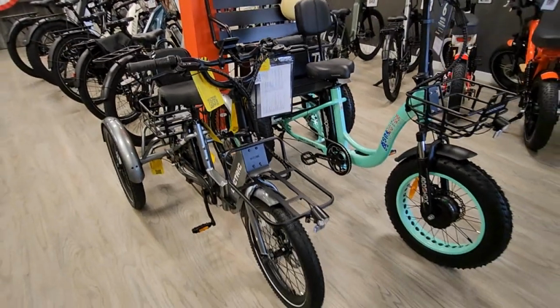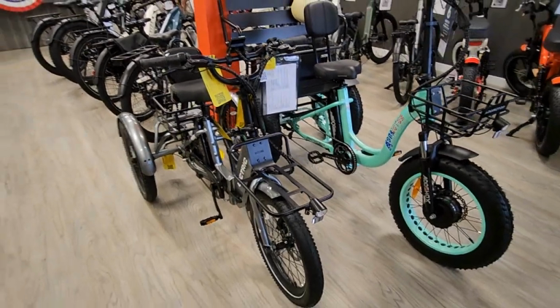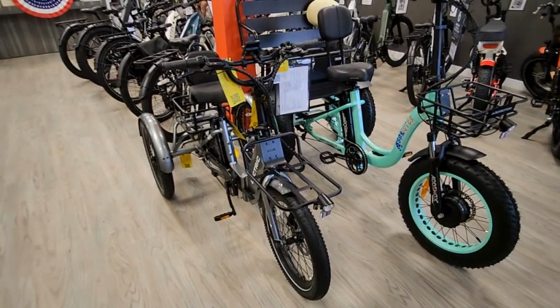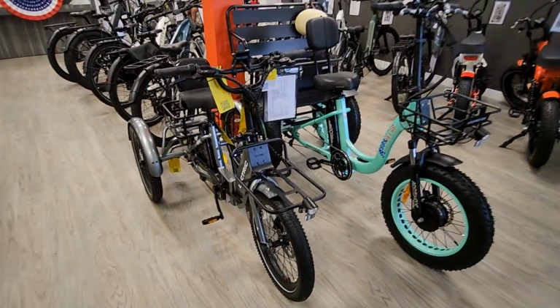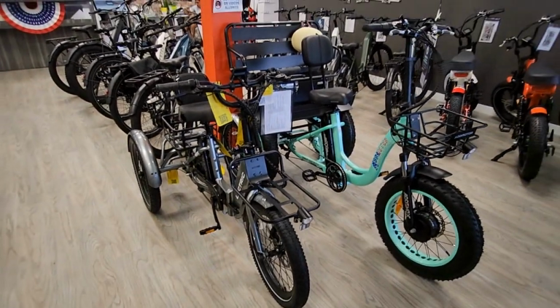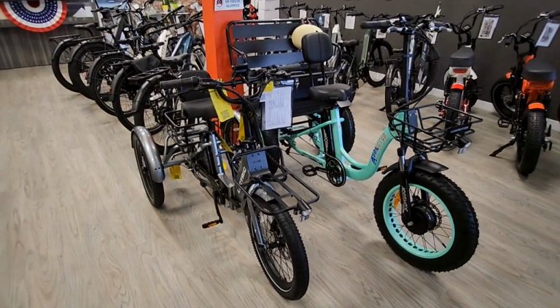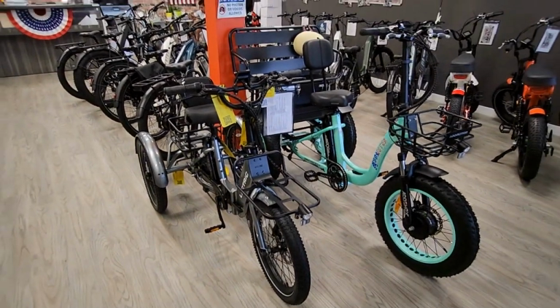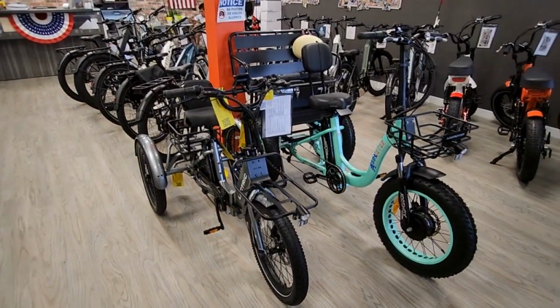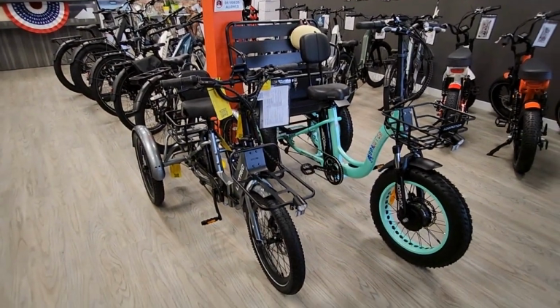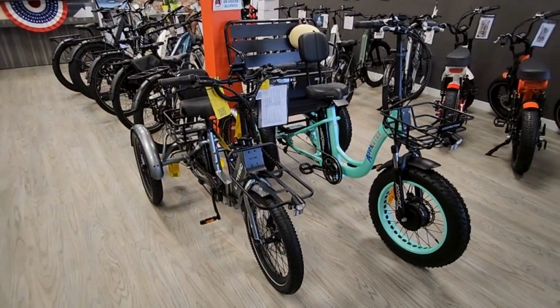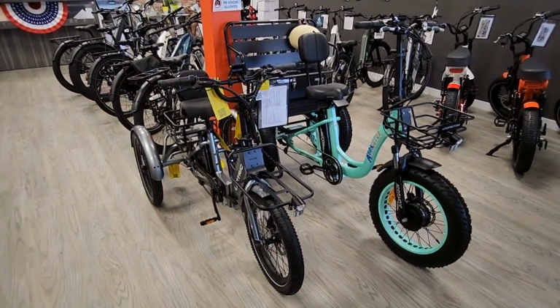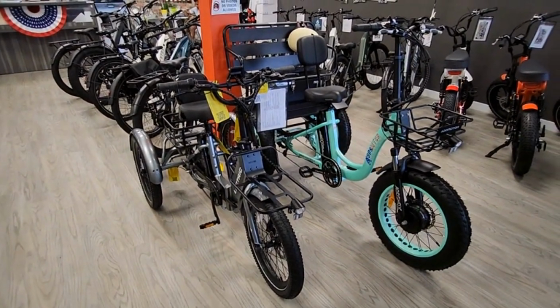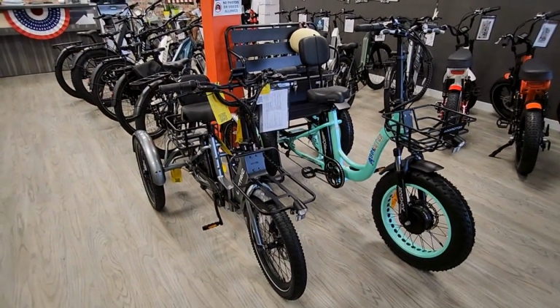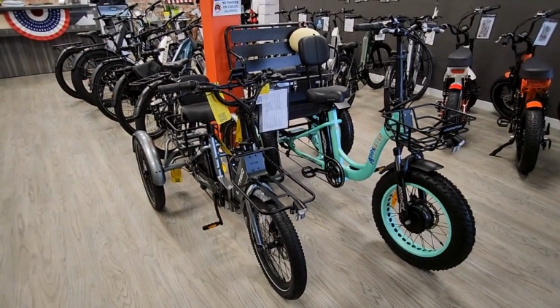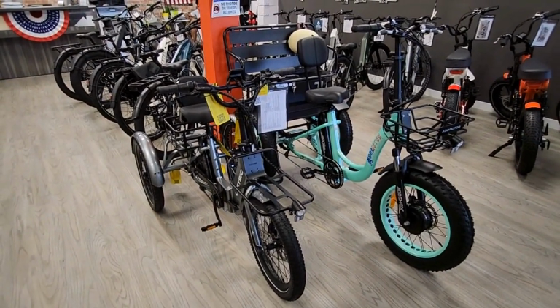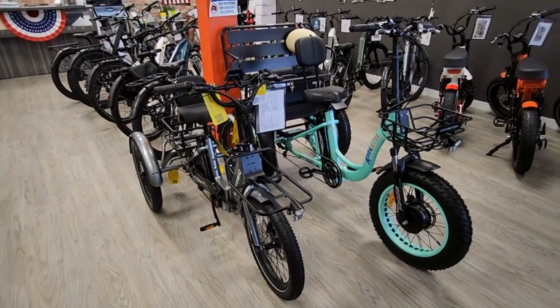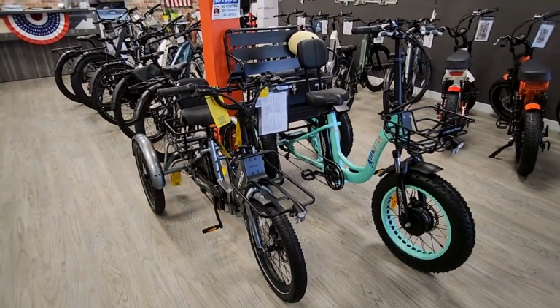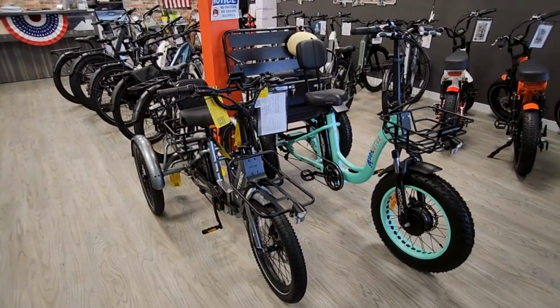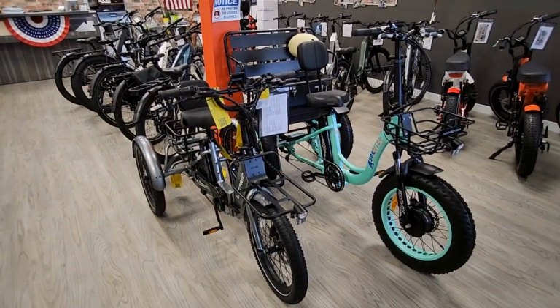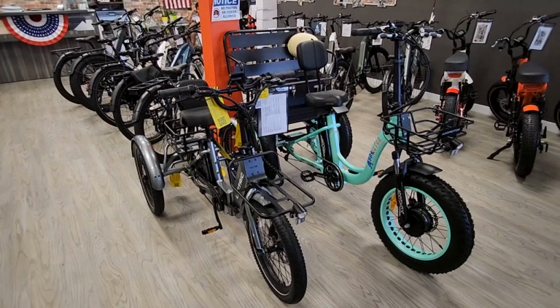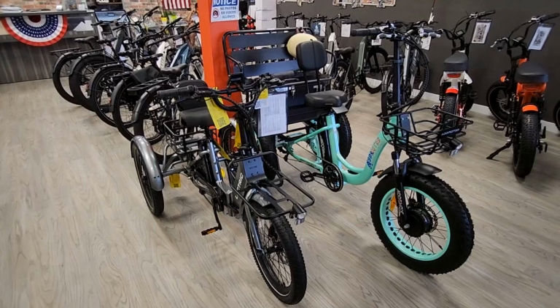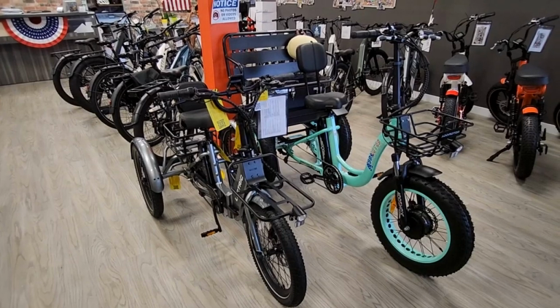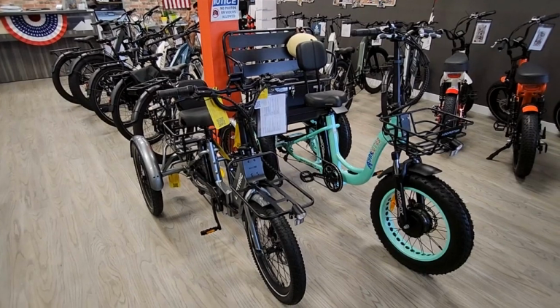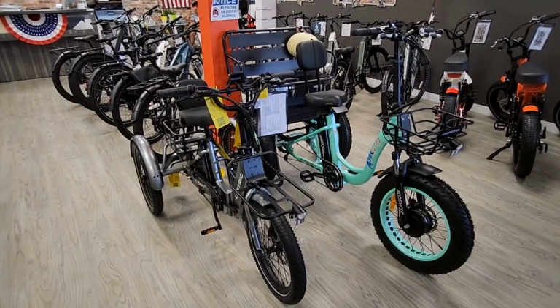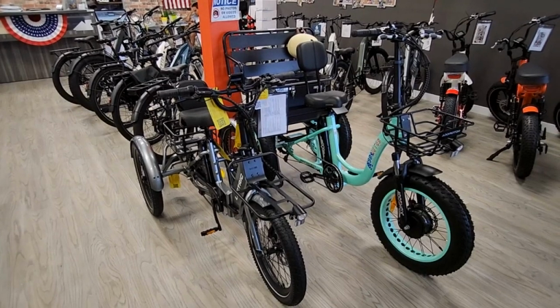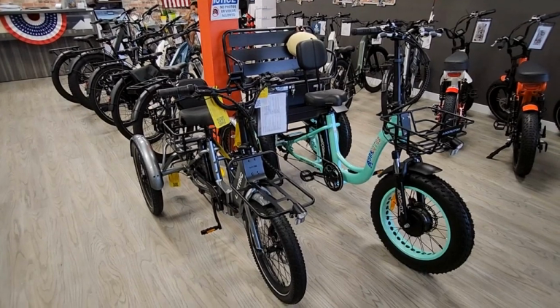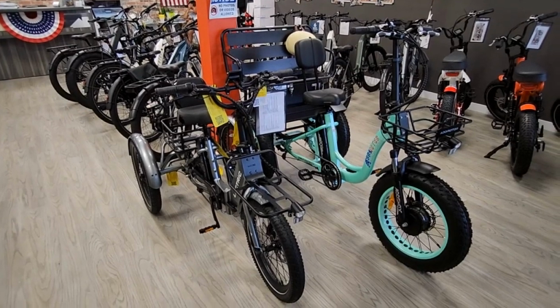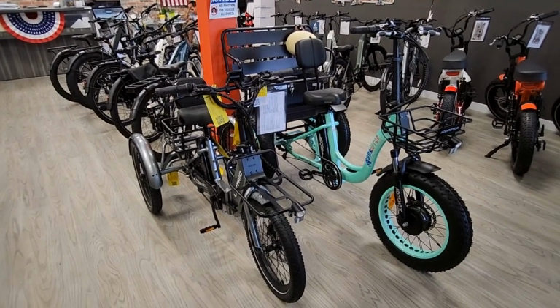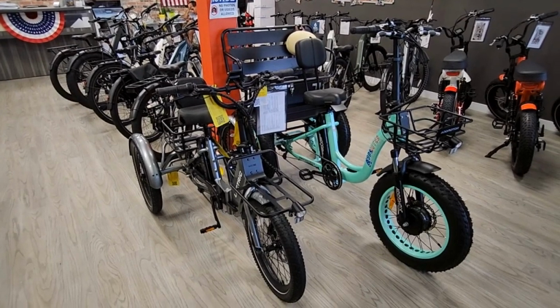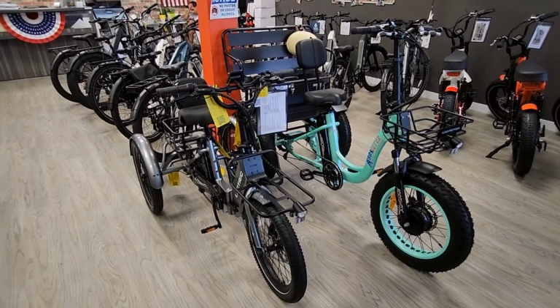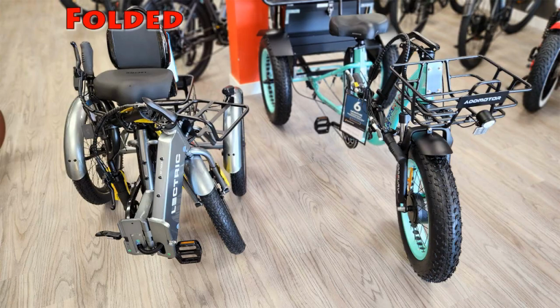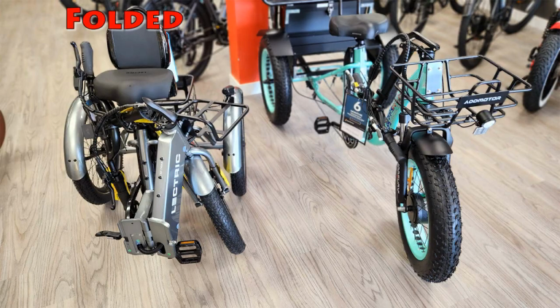The M330 has 20 by 4 fat tires, while the Electric Trike has 20 by 2.6 tires.